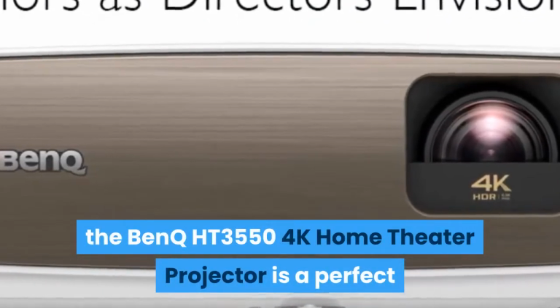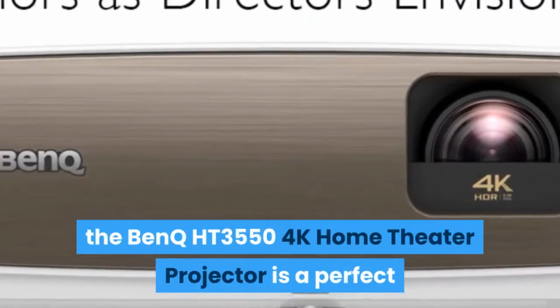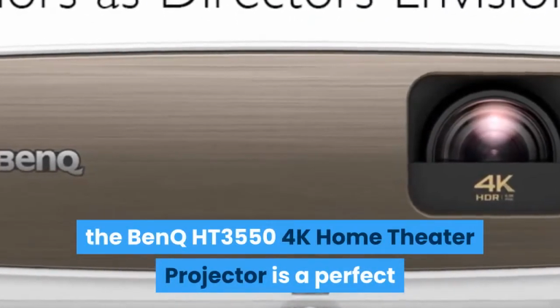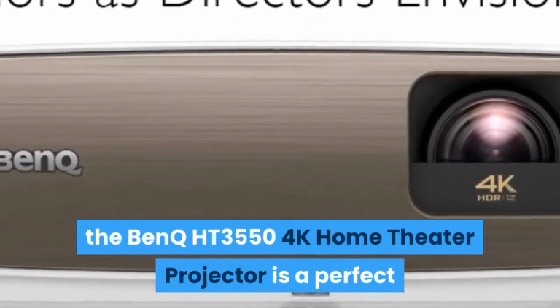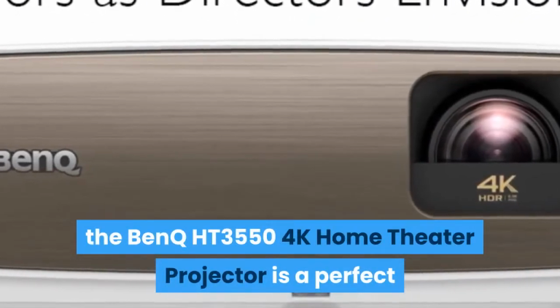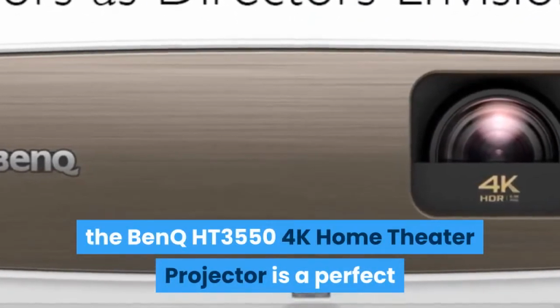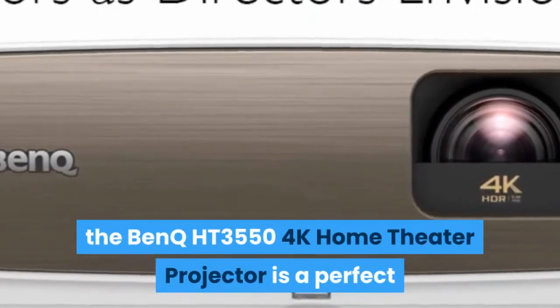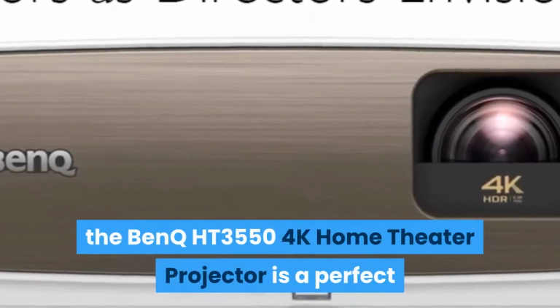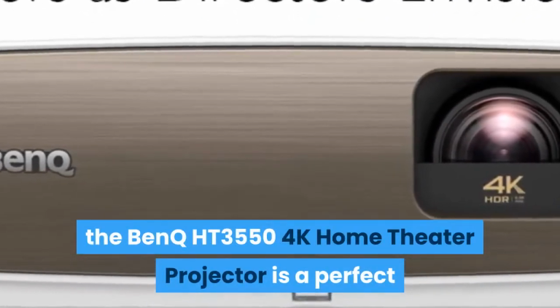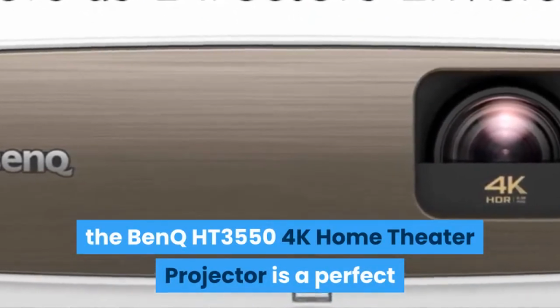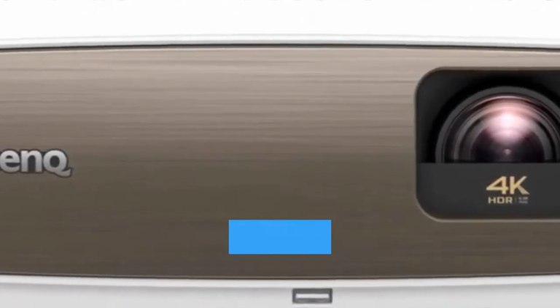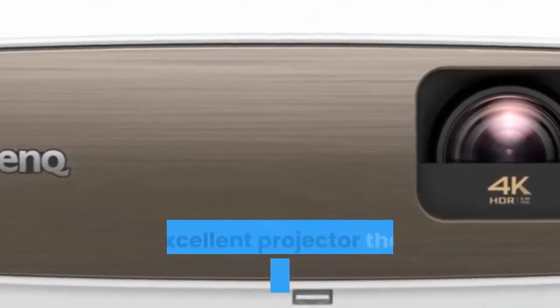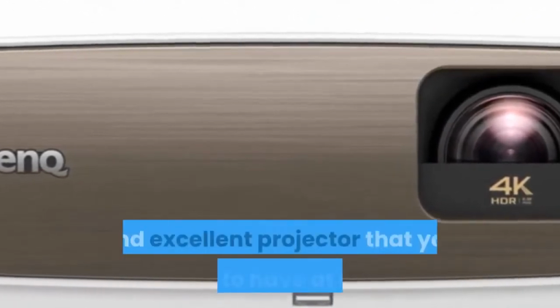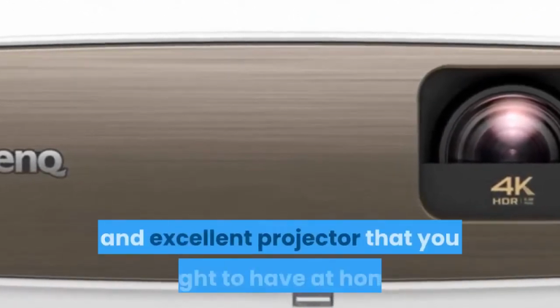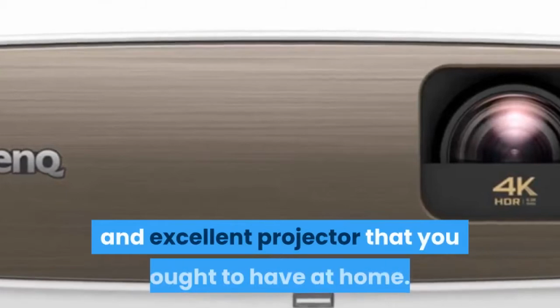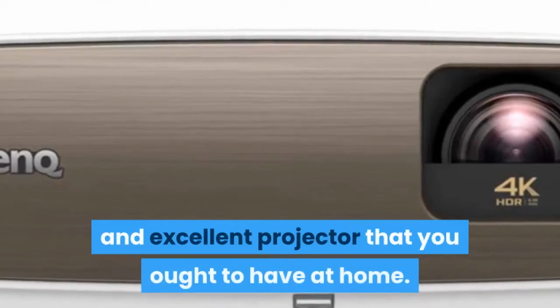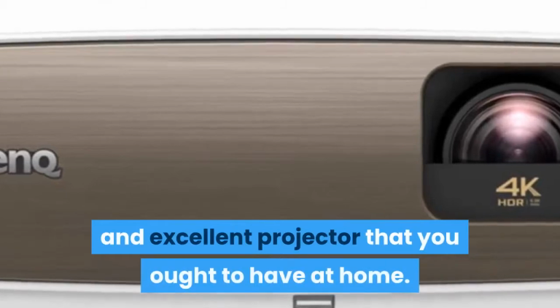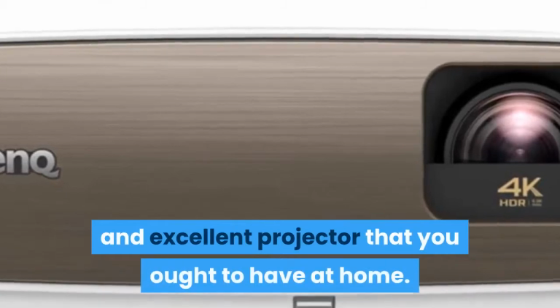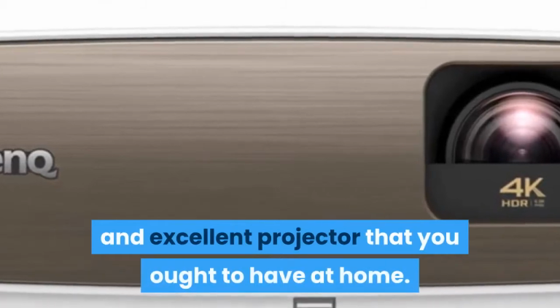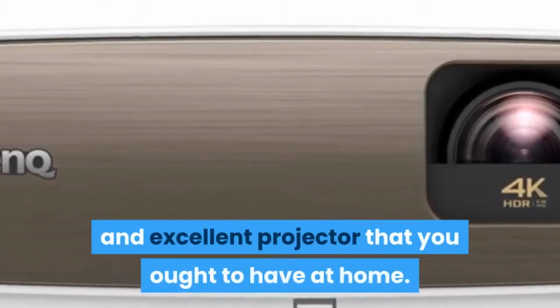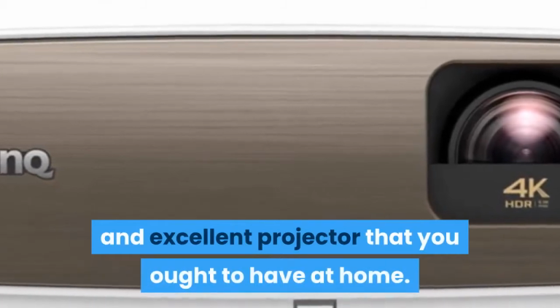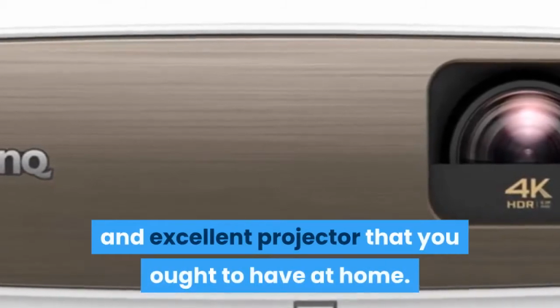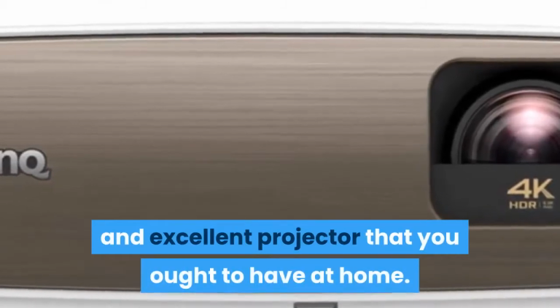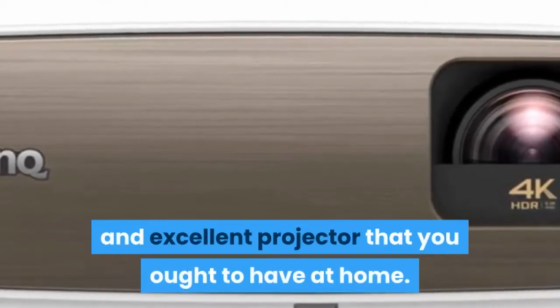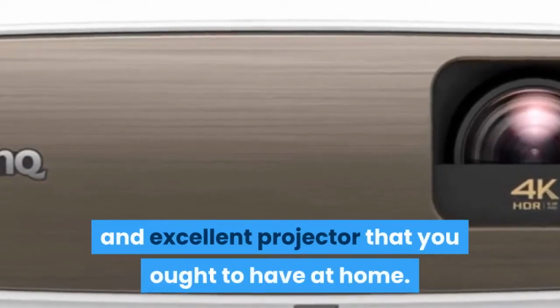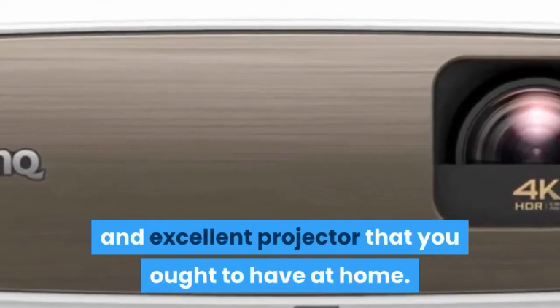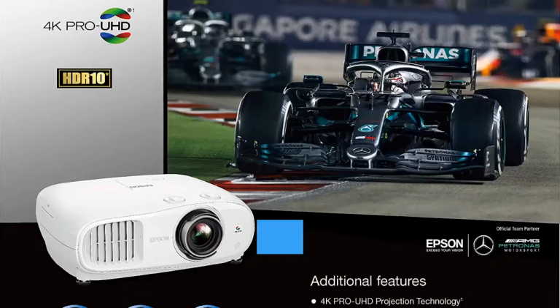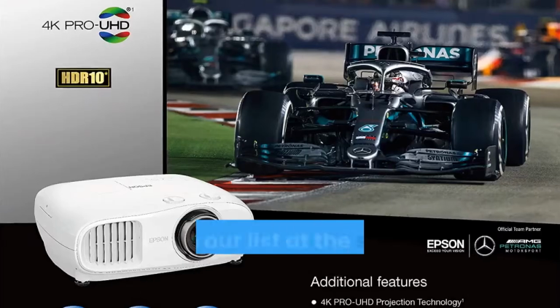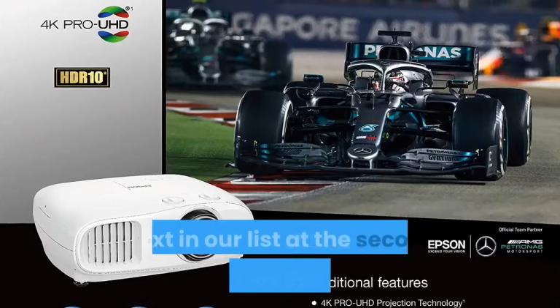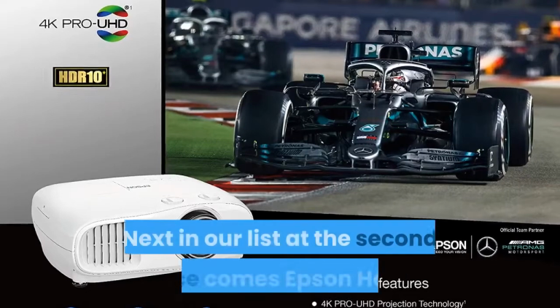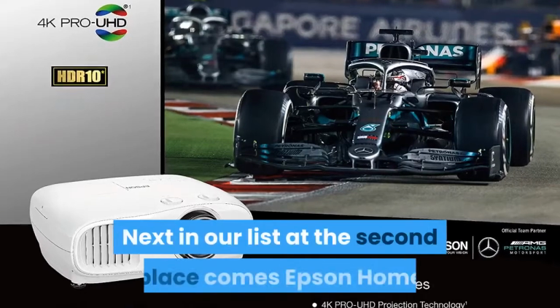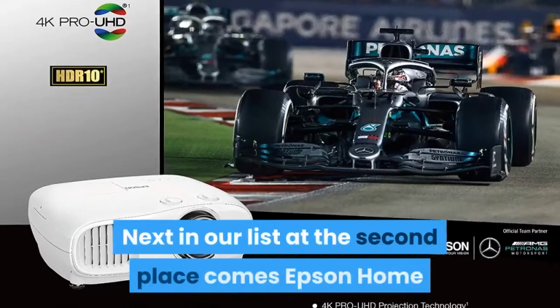The BenQ HT3550 is preset with several predefined picture modes so users can choose one to suit different applications — such as D.Cinema mode for accurate 4K movie color or Cinema mode for watching videos in a room with some ambient light. Needless to say, the BenQ HT3550 4K Home Theater Projector is a perfect and excellent projector that you ought to have at home.